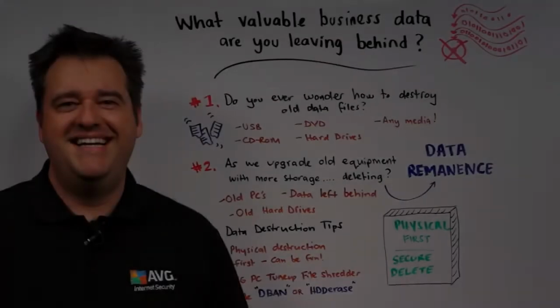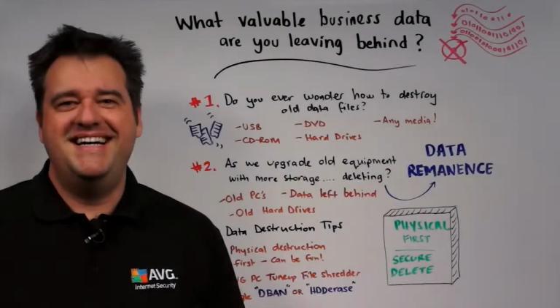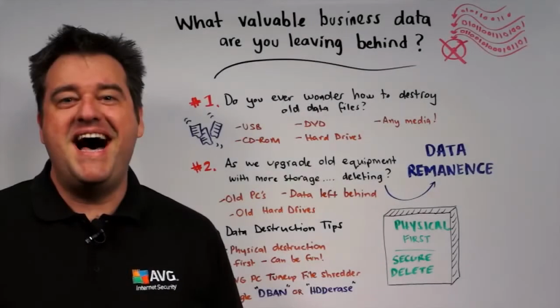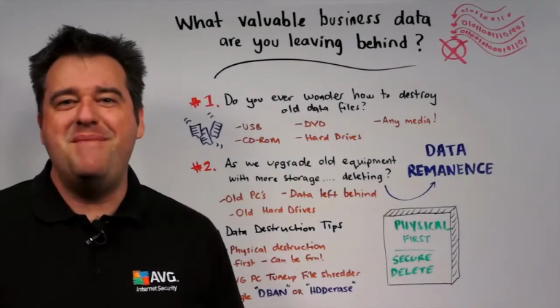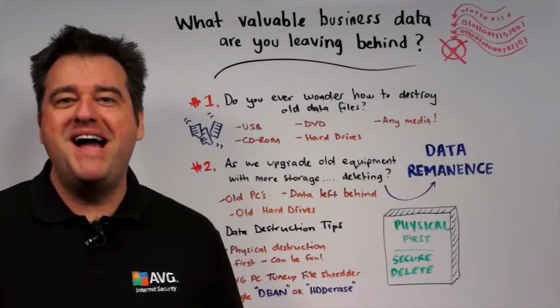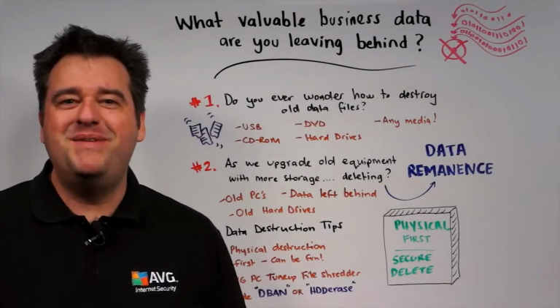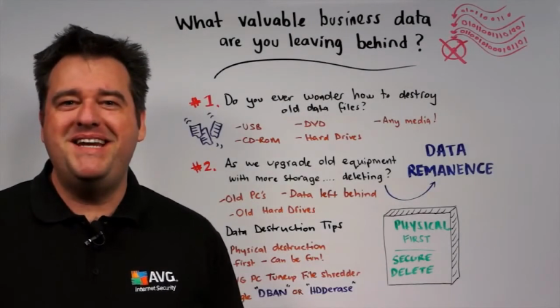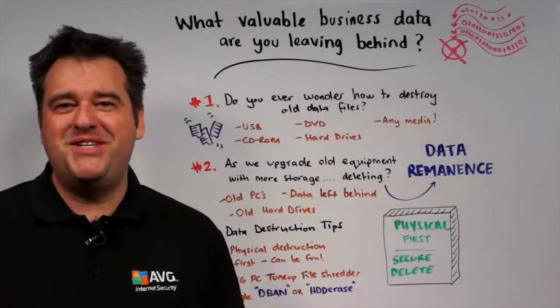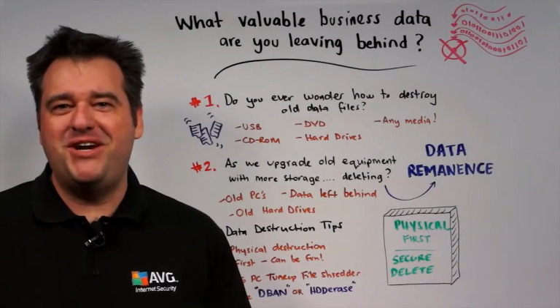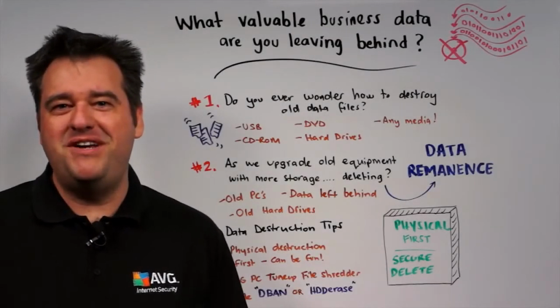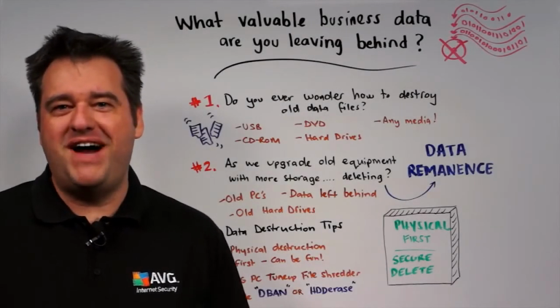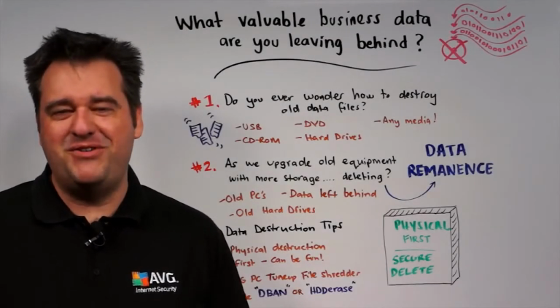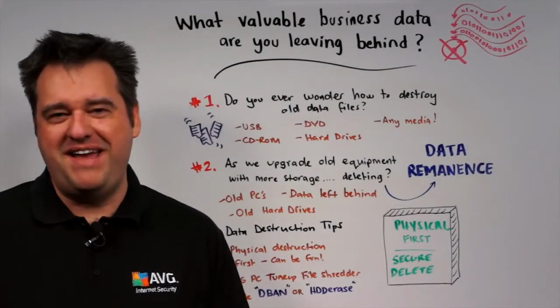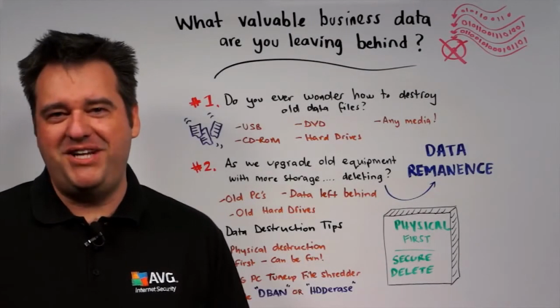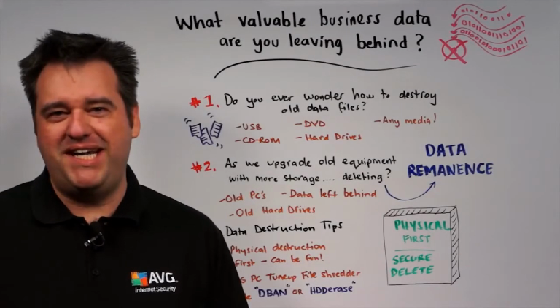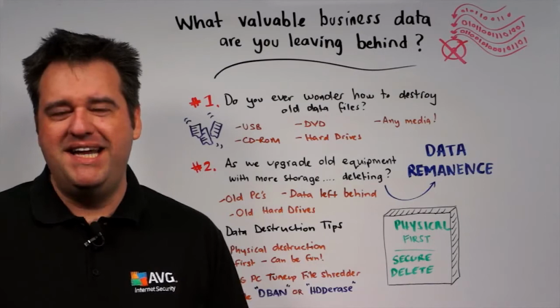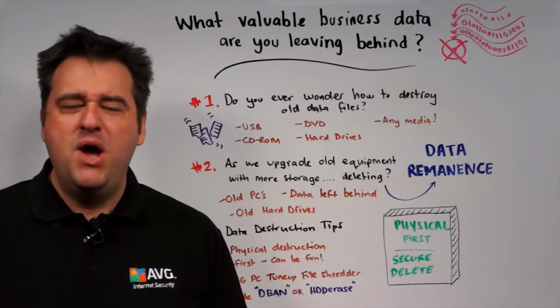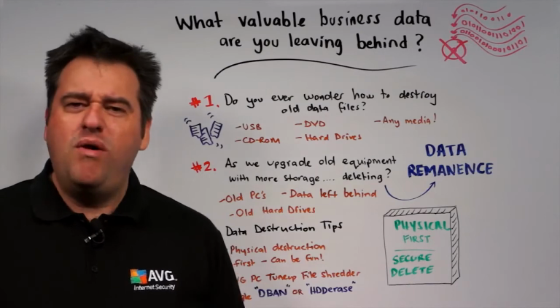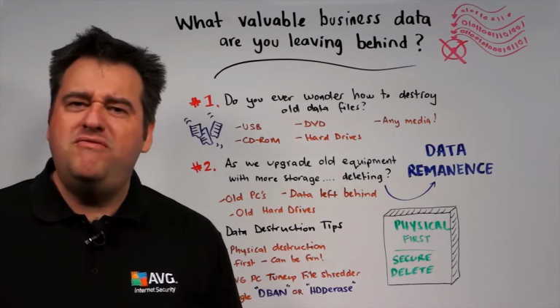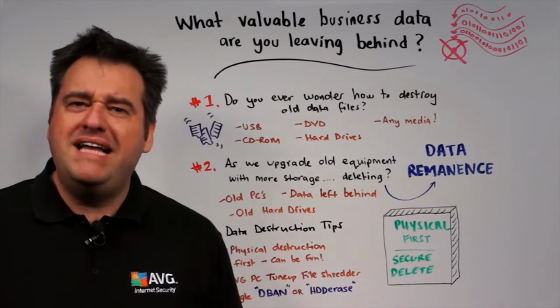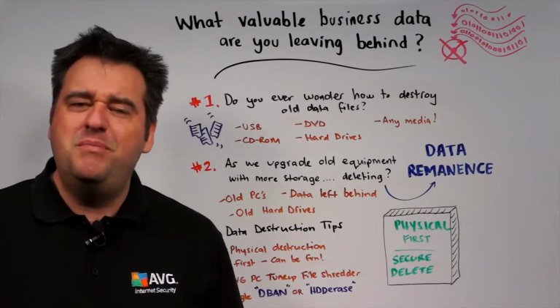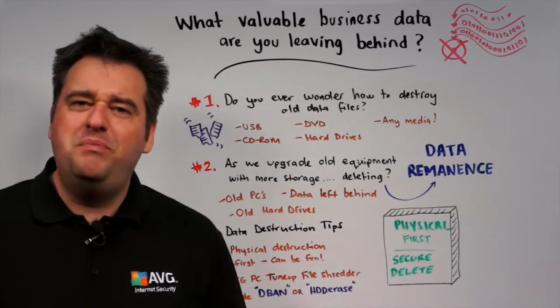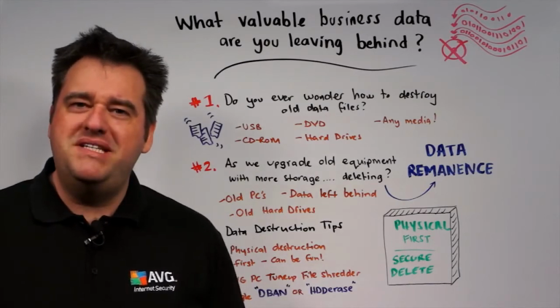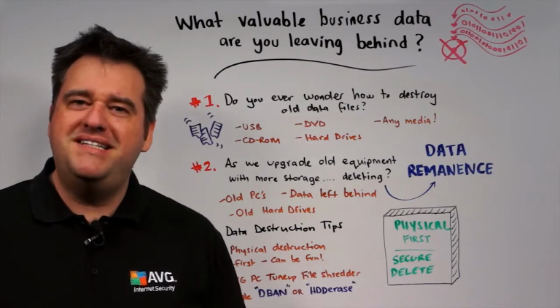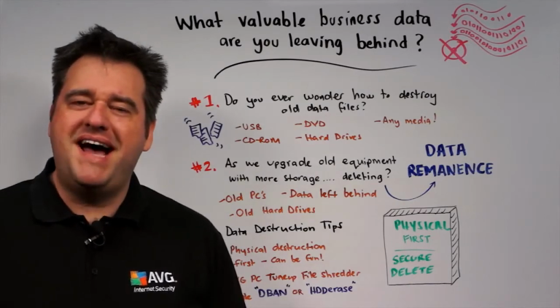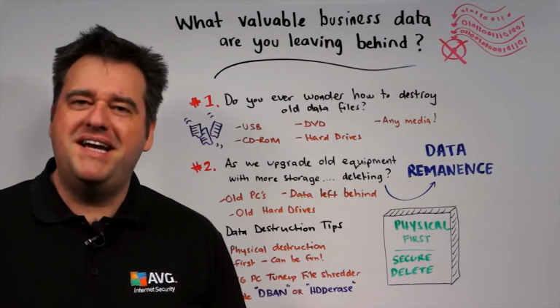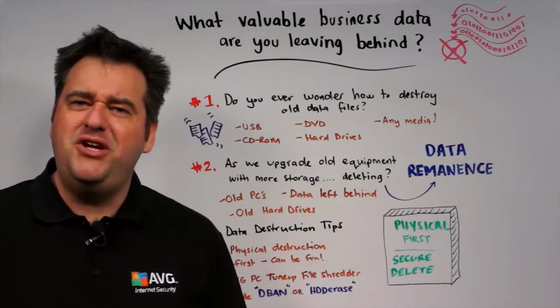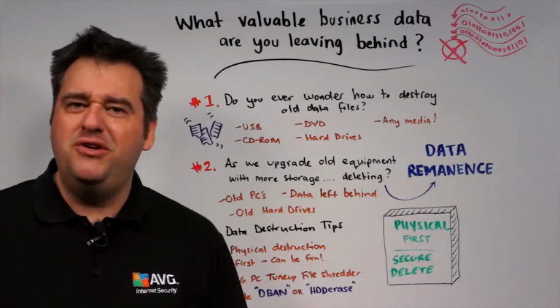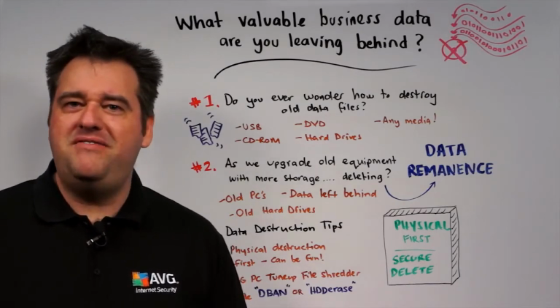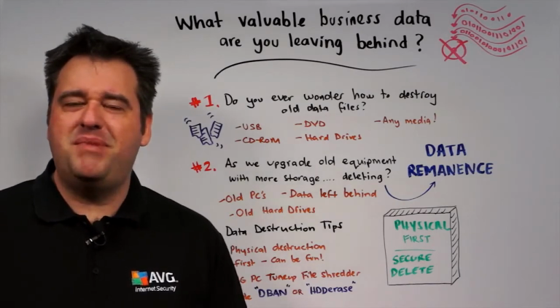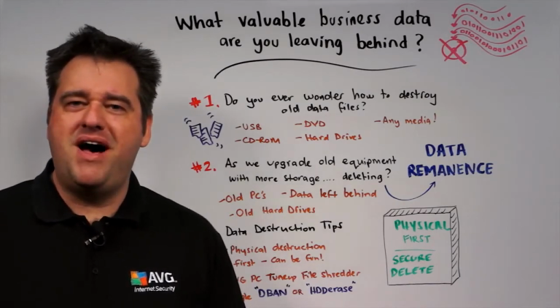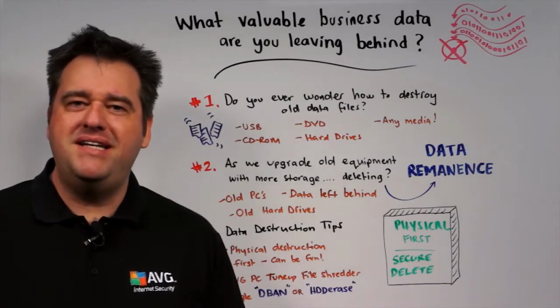Hi, Michael McKinnon, Security Advisor at AVG. What valuable business data are you leaving behind?